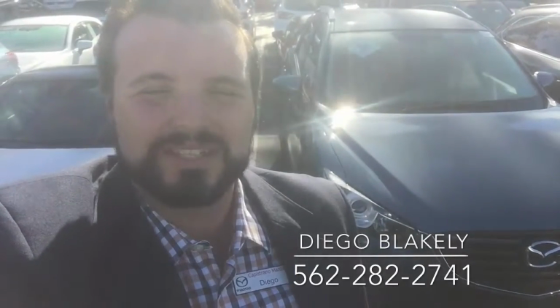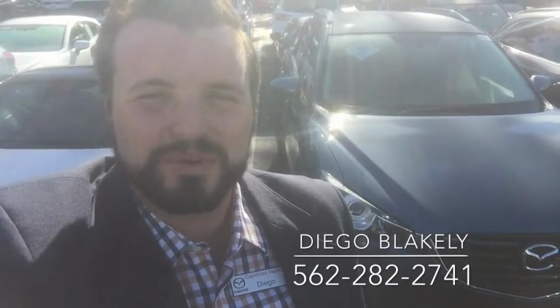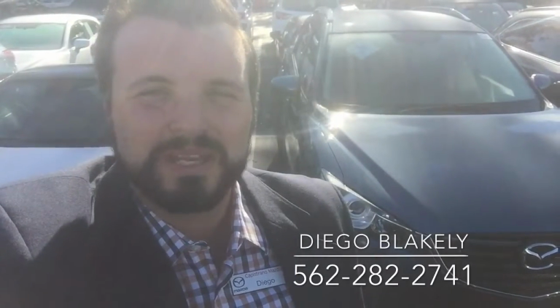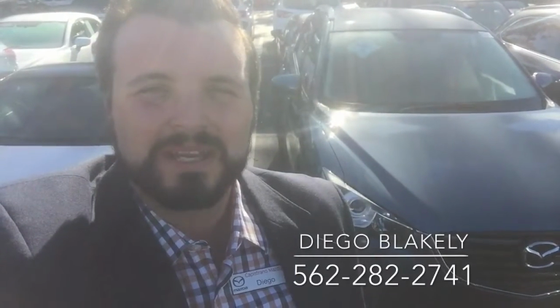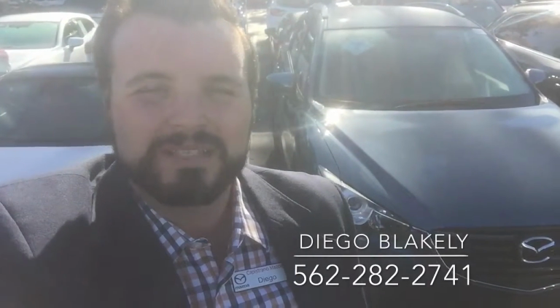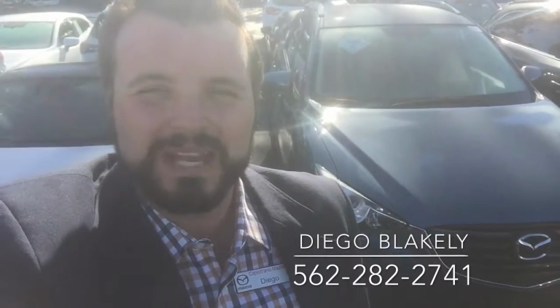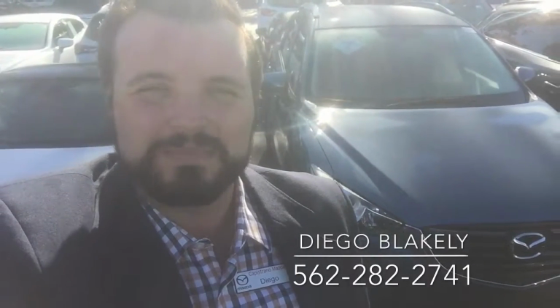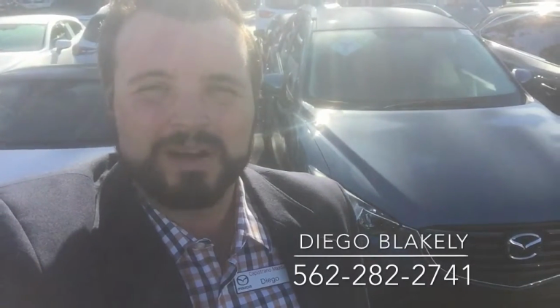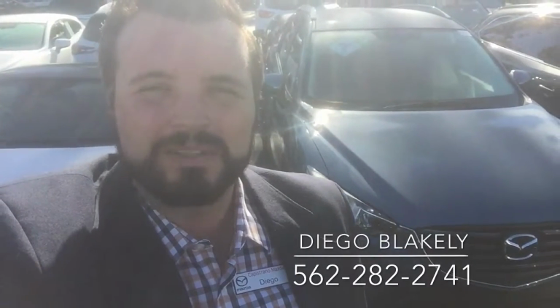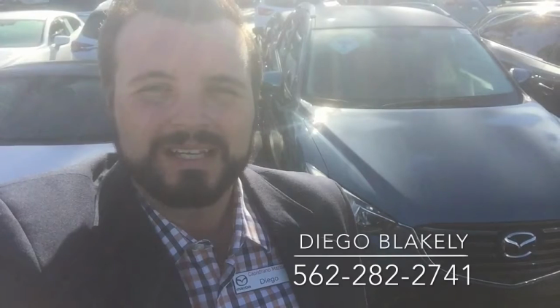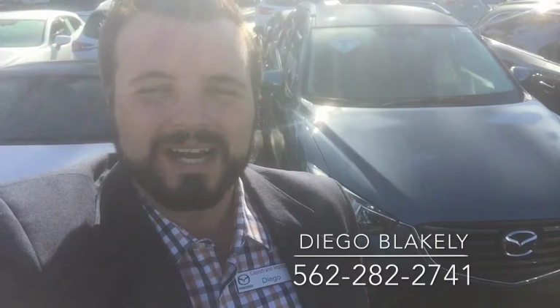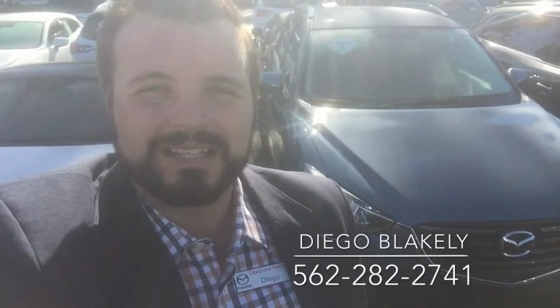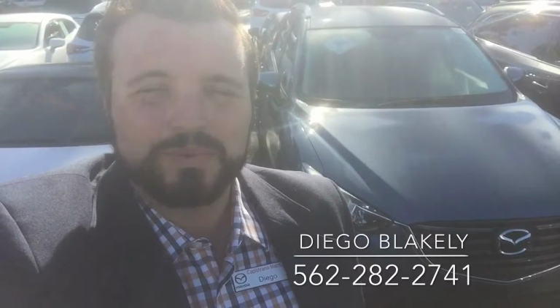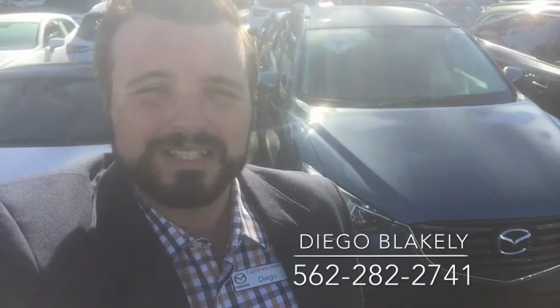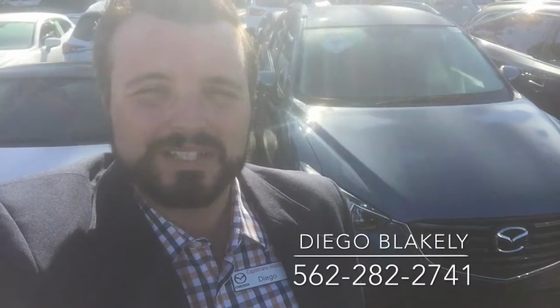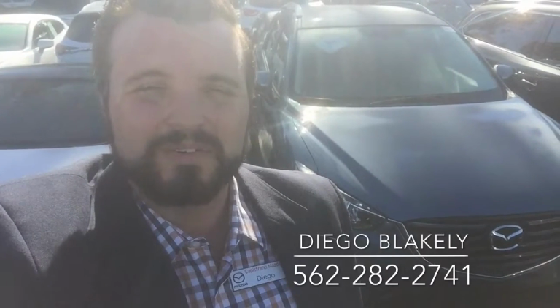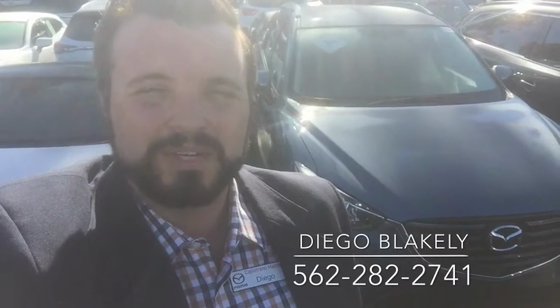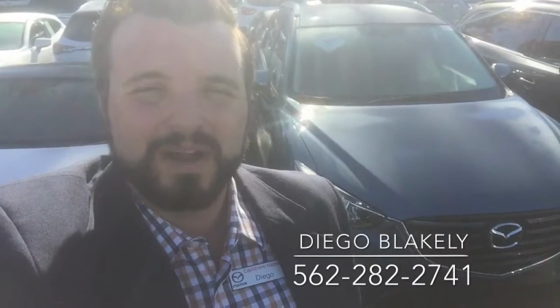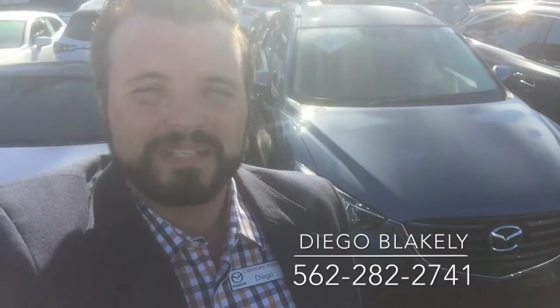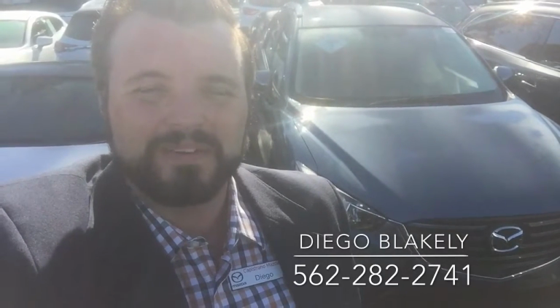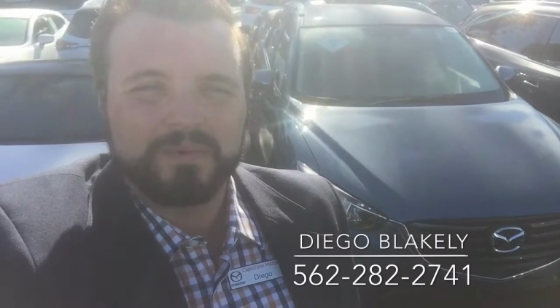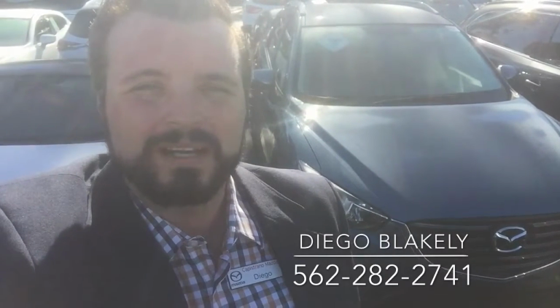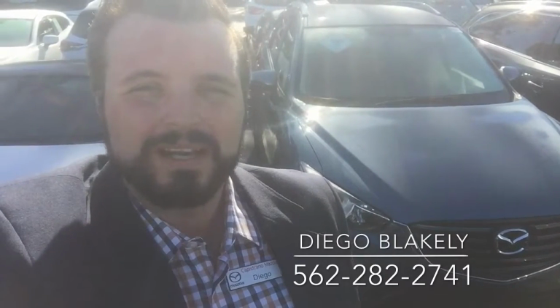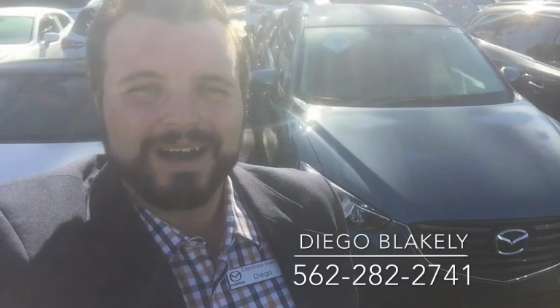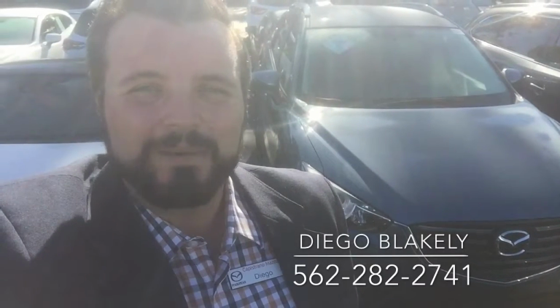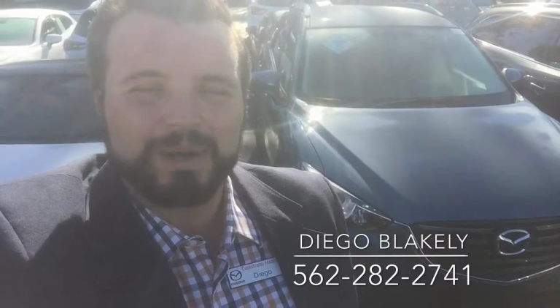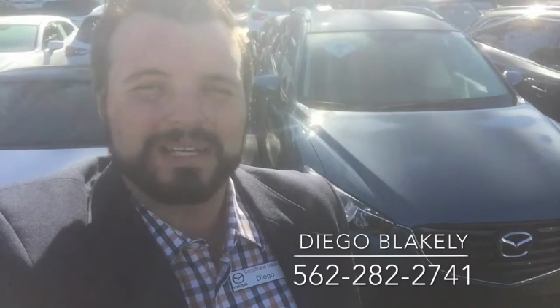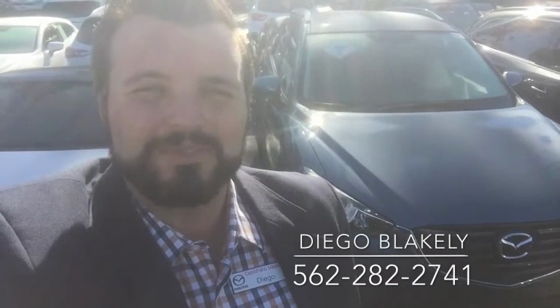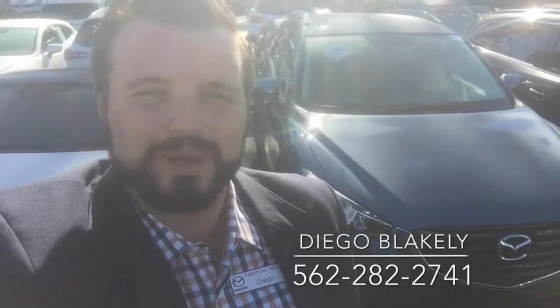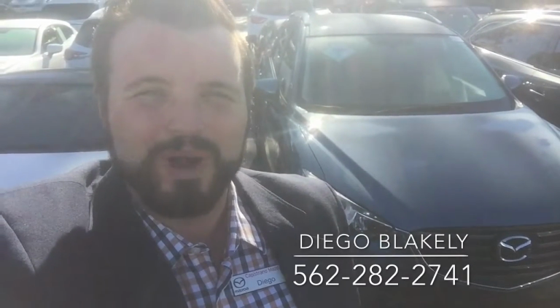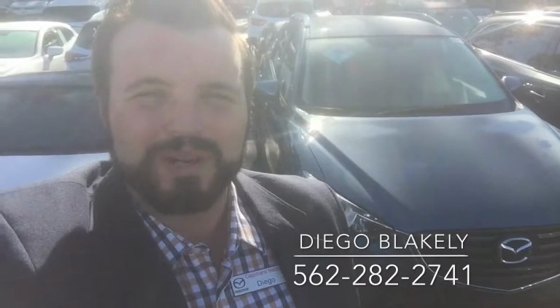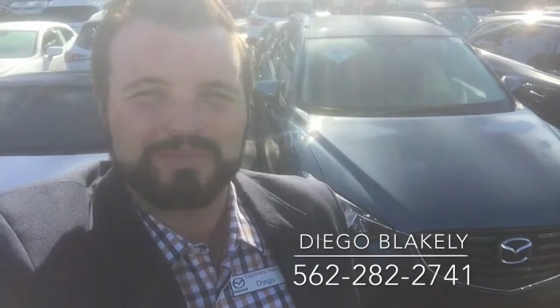It's a Touring, it's a base model. This one isn't silver — we do have the silver one — but I wanted to give you a quick walk-around preview.